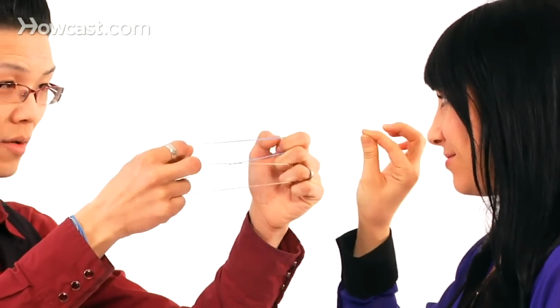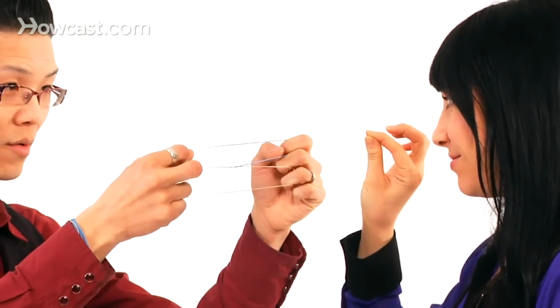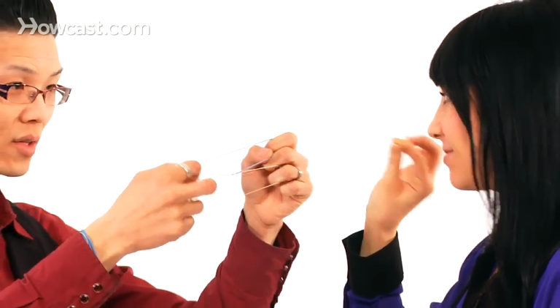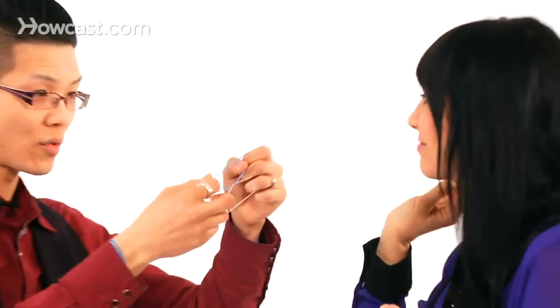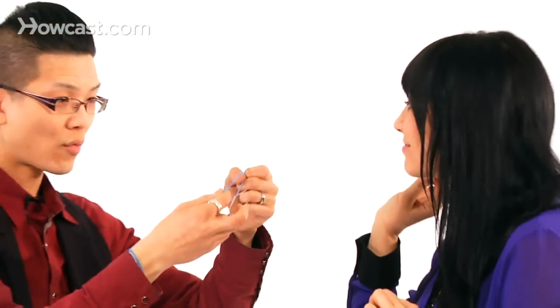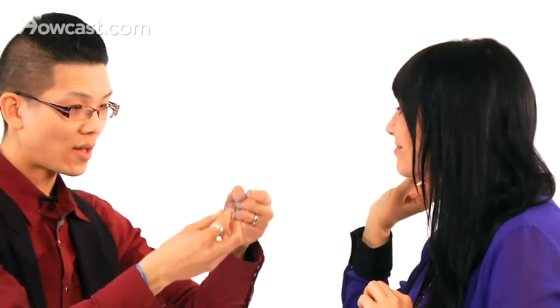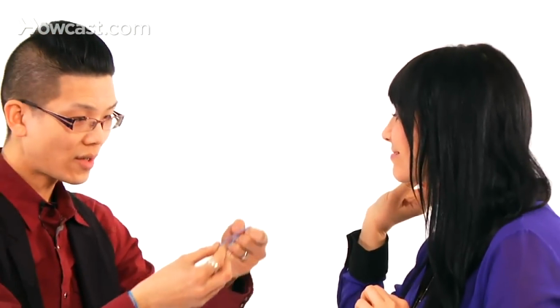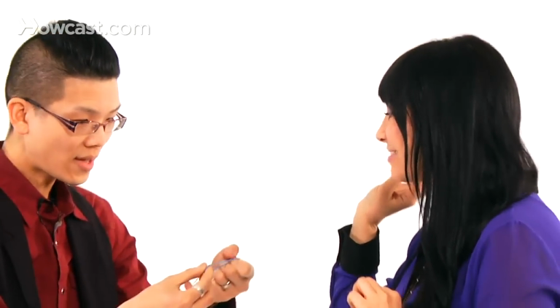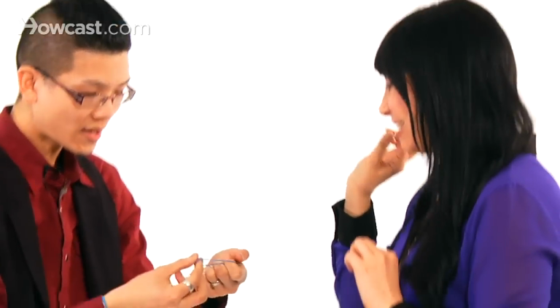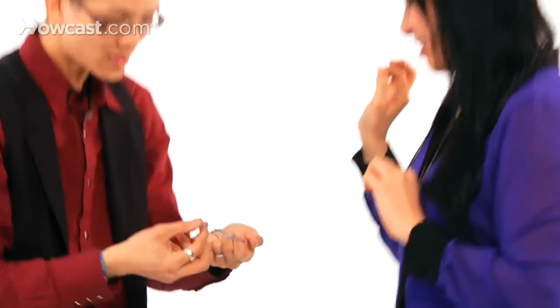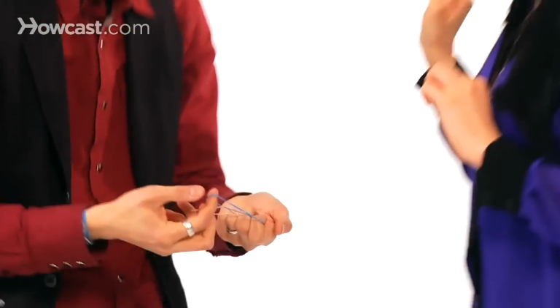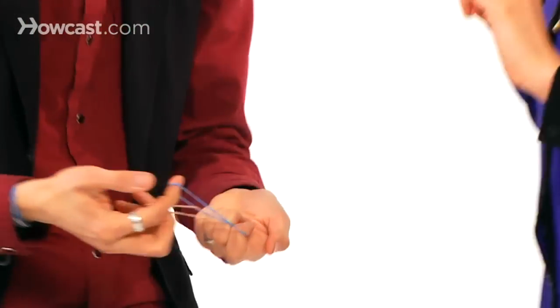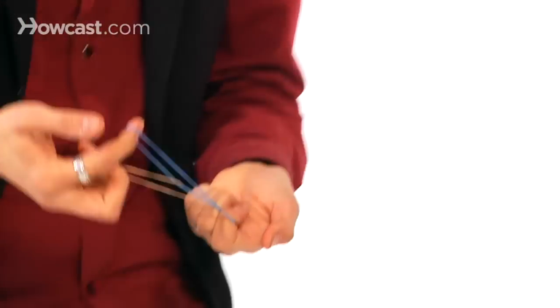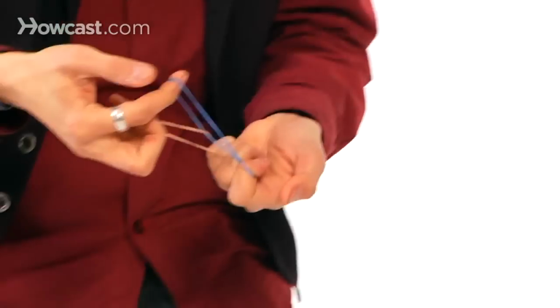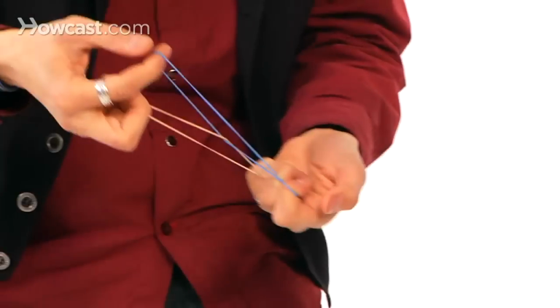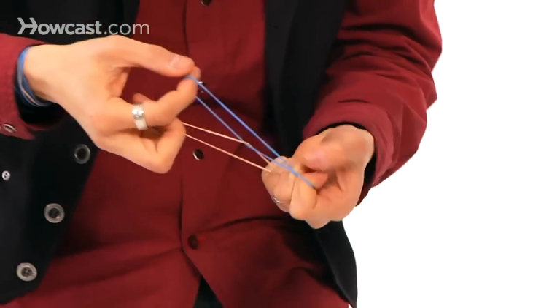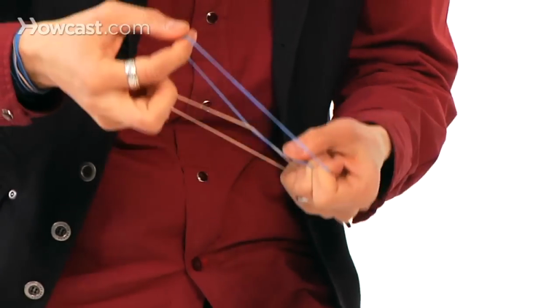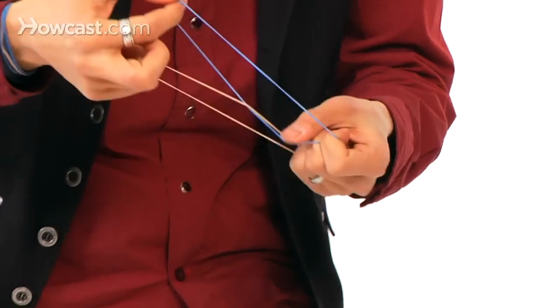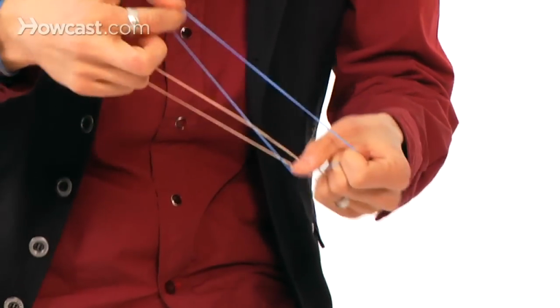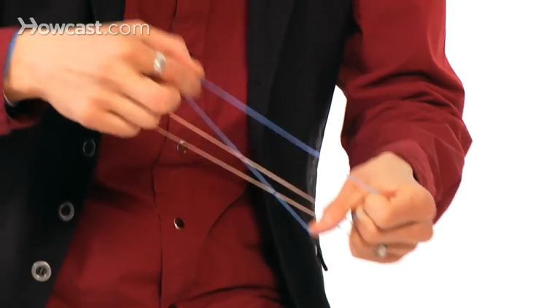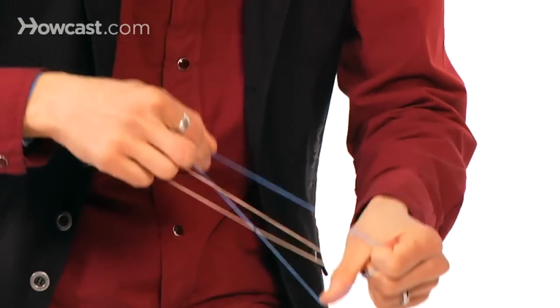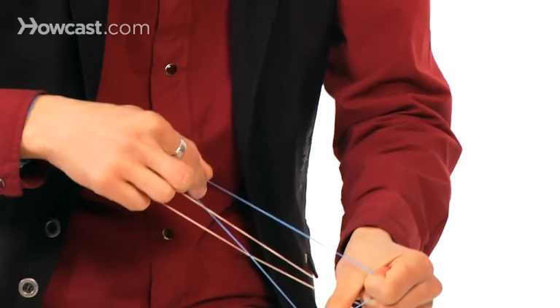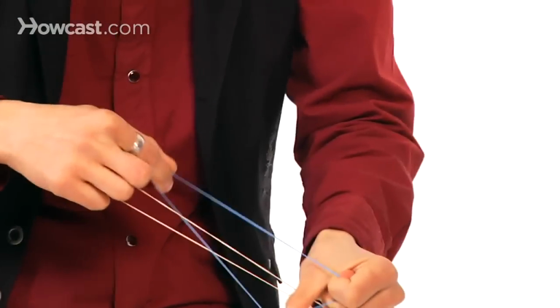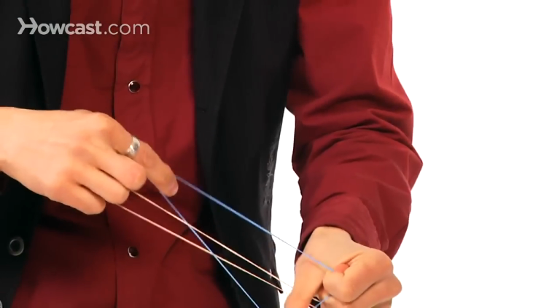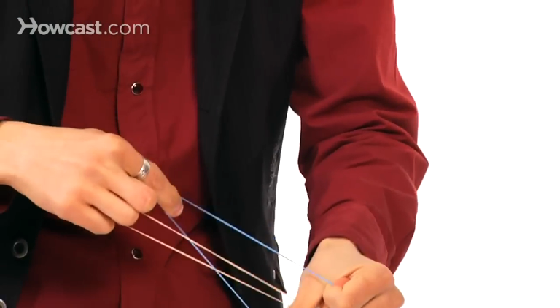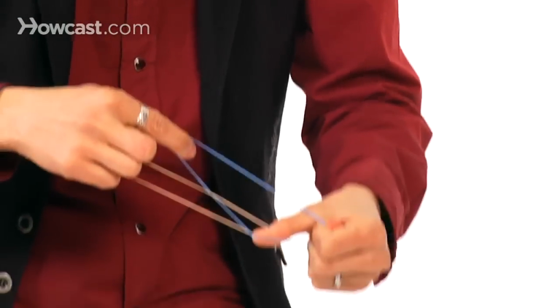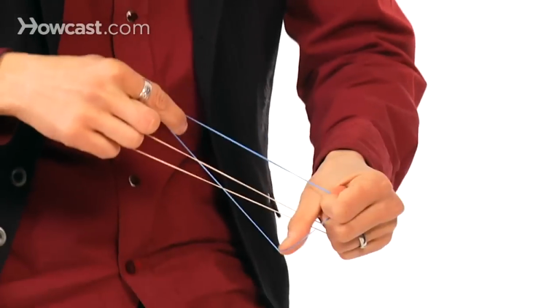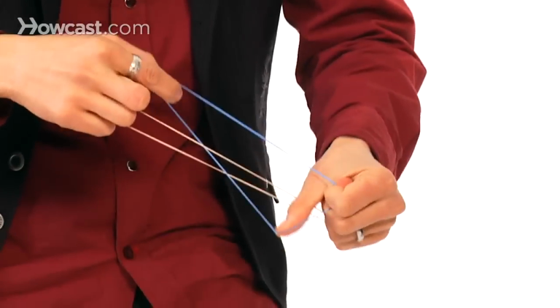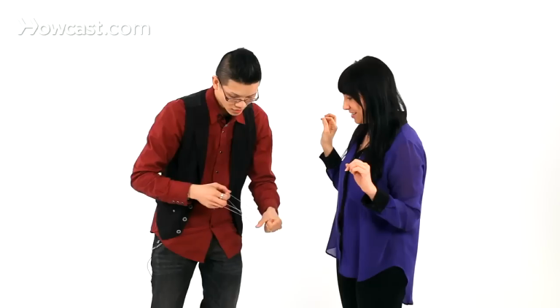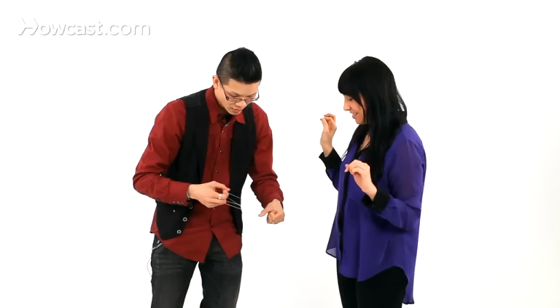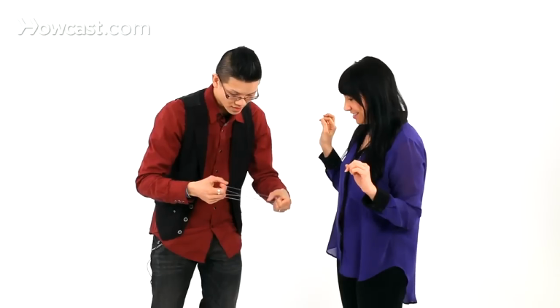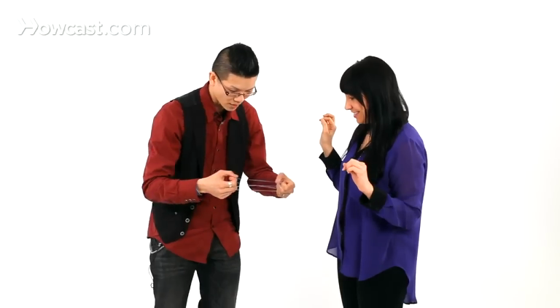Oh, you did great. Look at that. It's actually linked. Isn't that great? It's crazy. That's crazy, right?